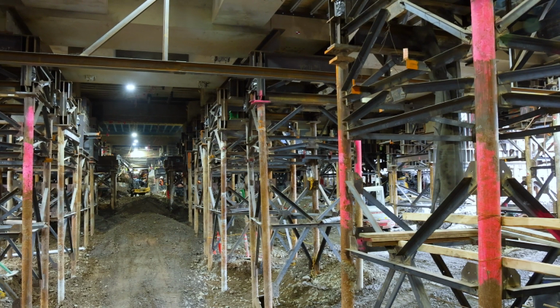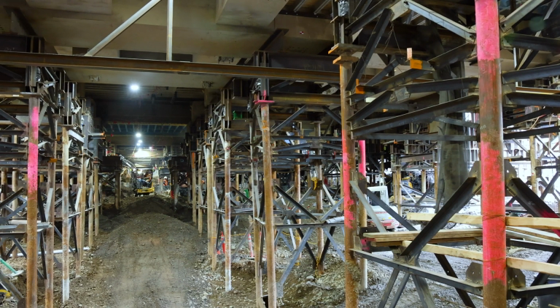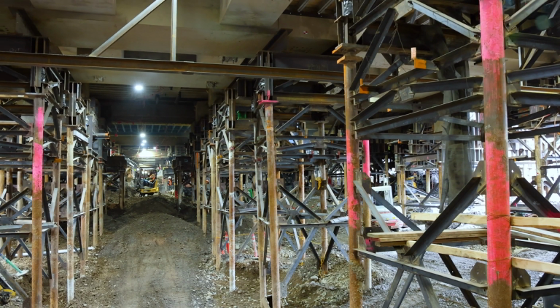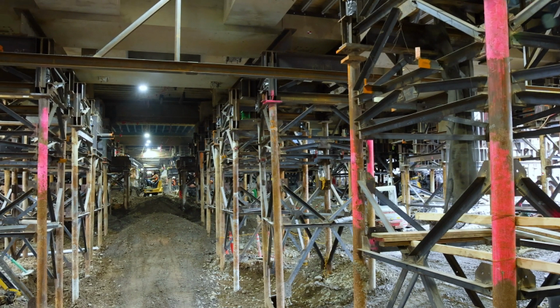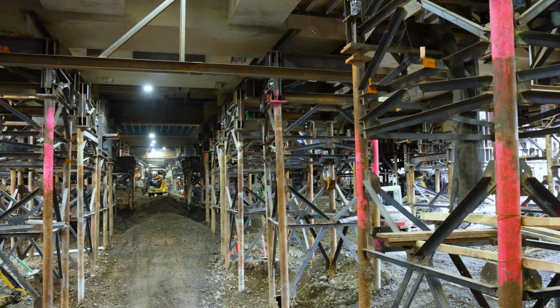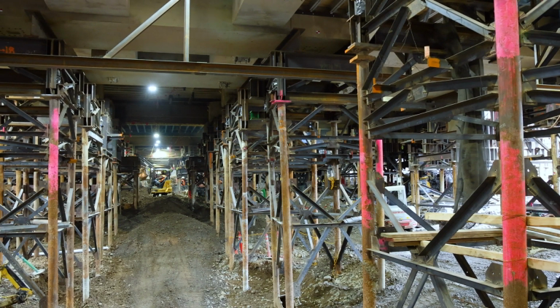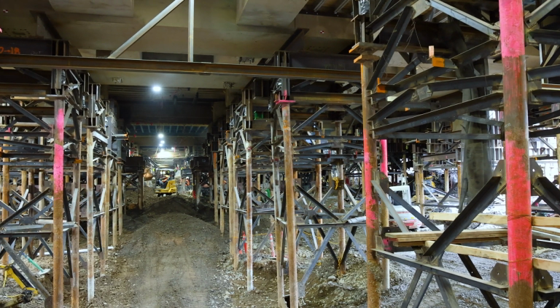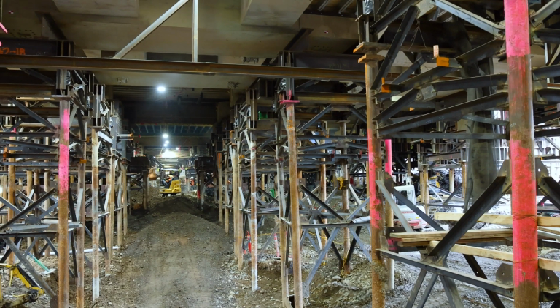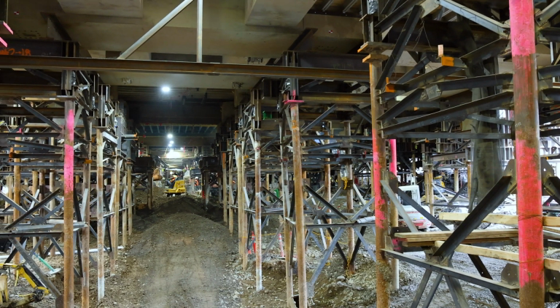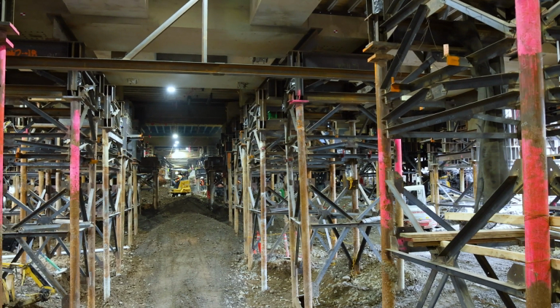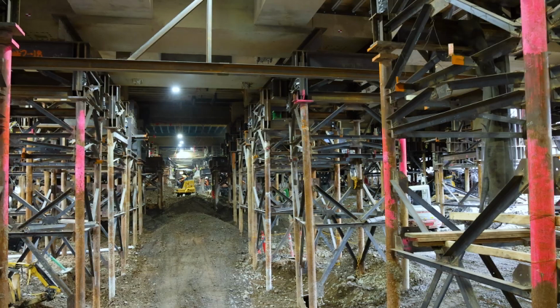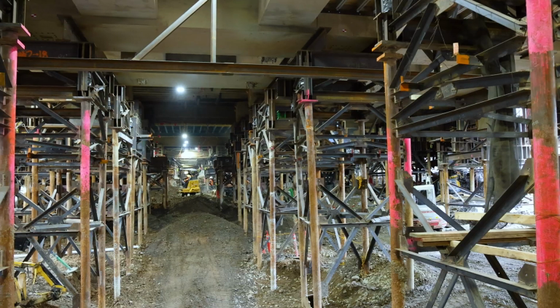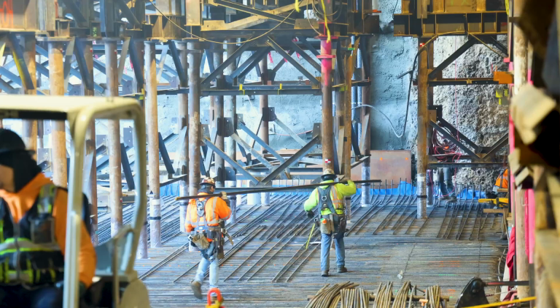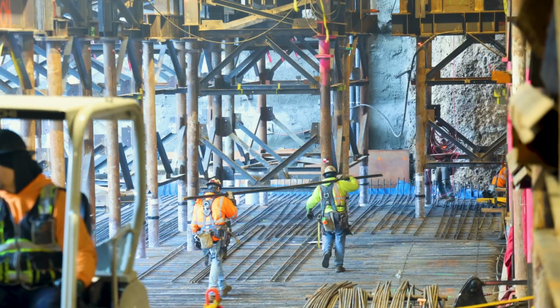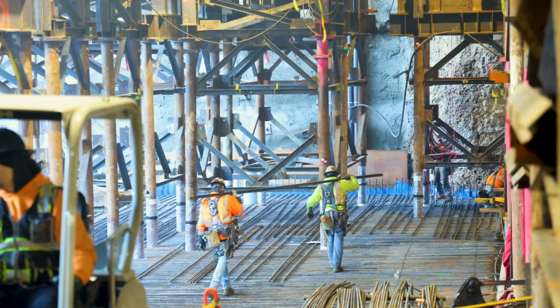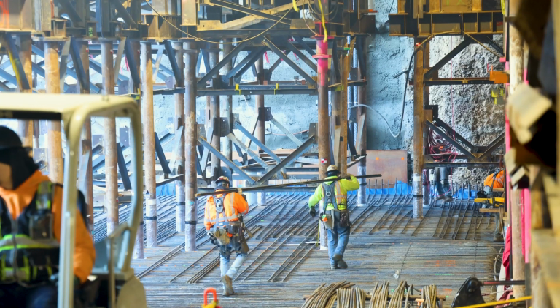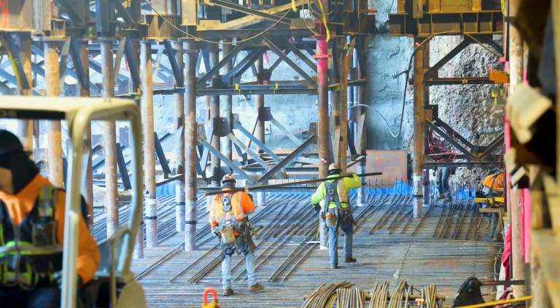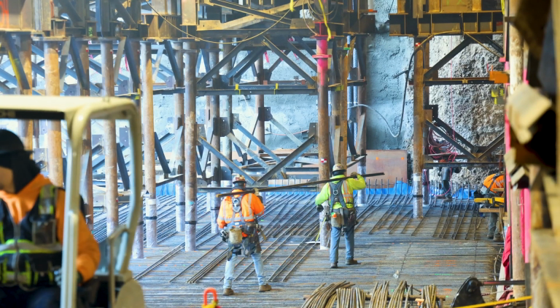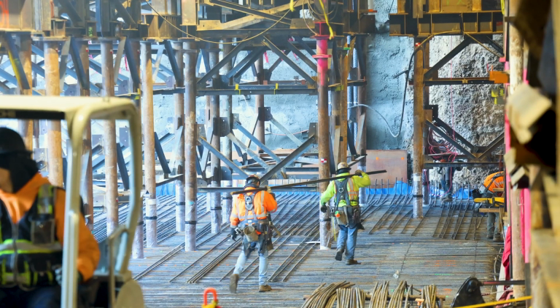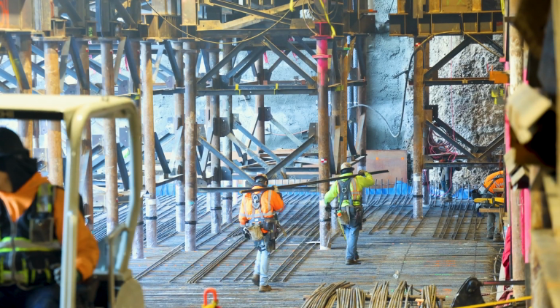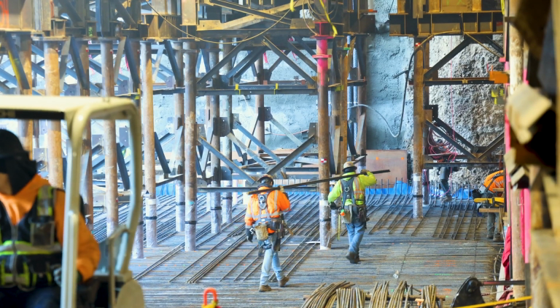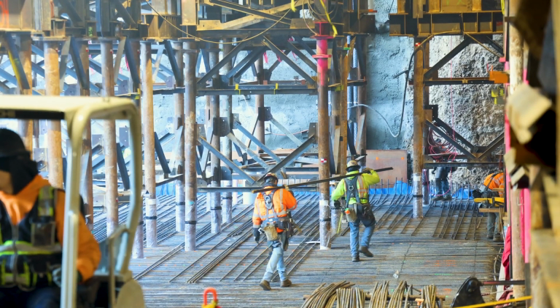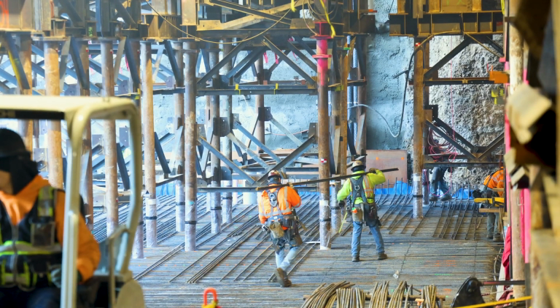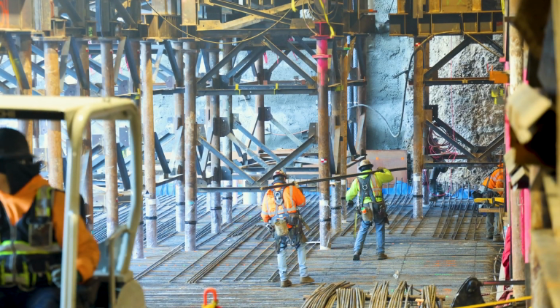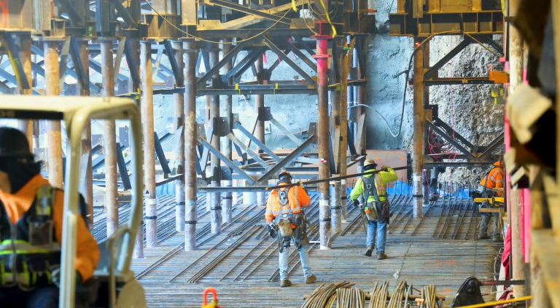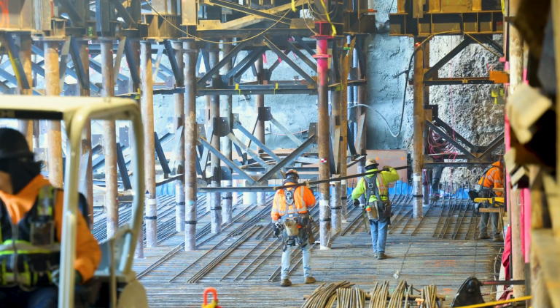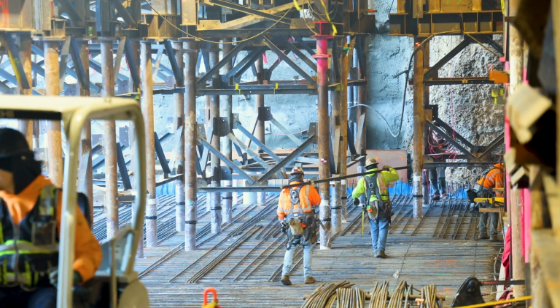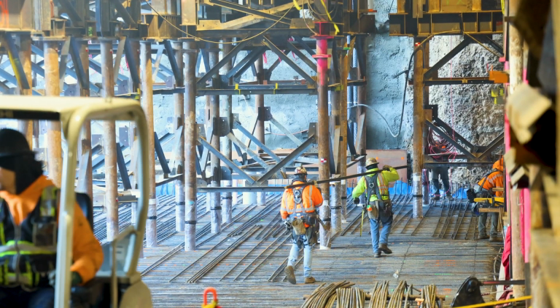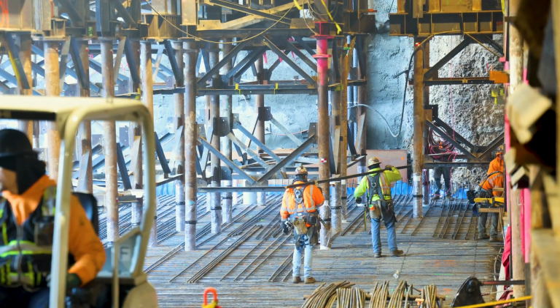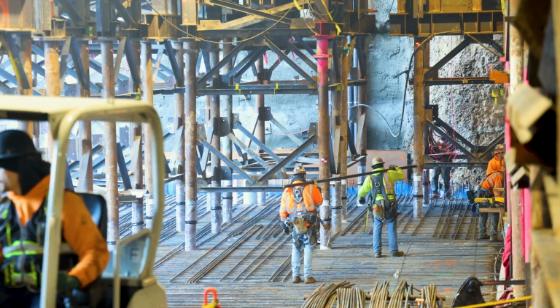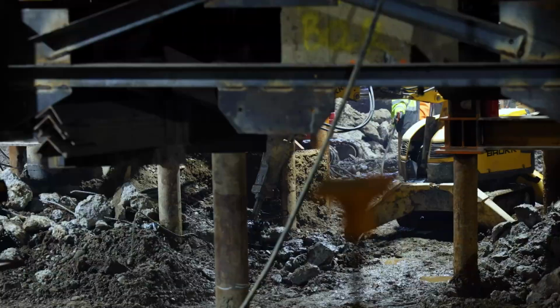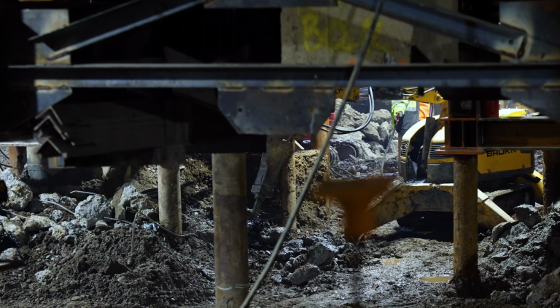What makes this project a little bit unique is they also wanted to add a basement to it. Not only did we install micropiles, but they also wanted to excavate down 15 feet.